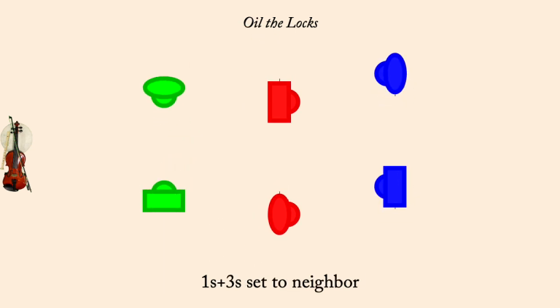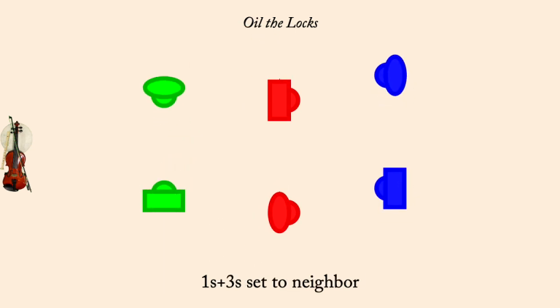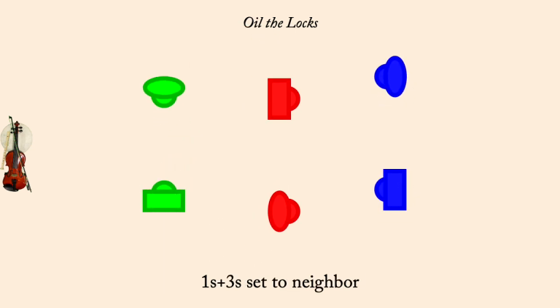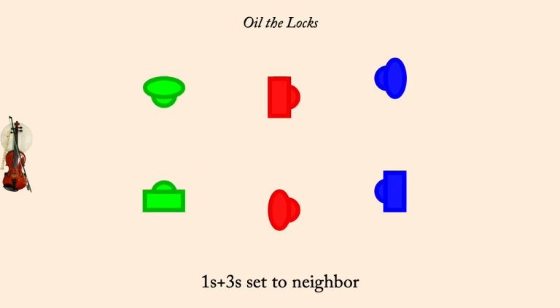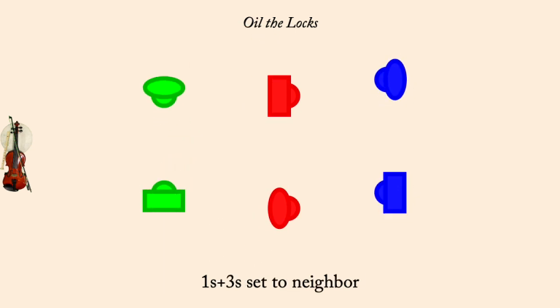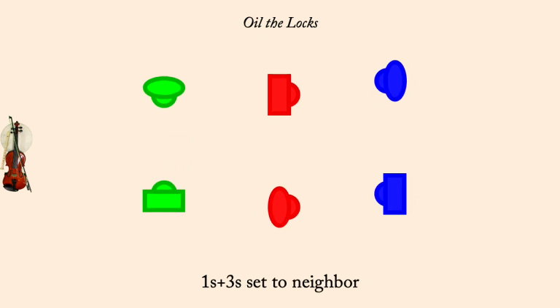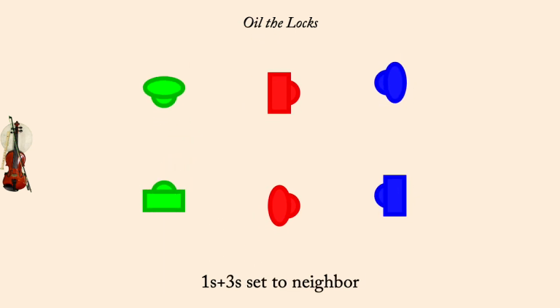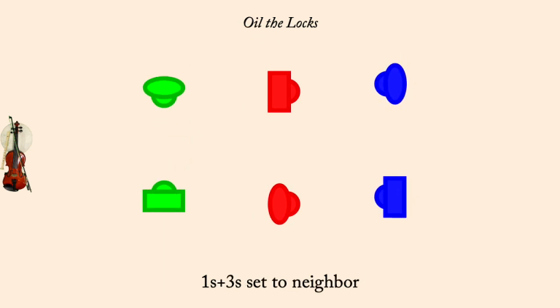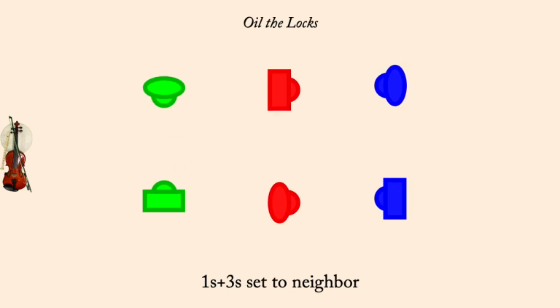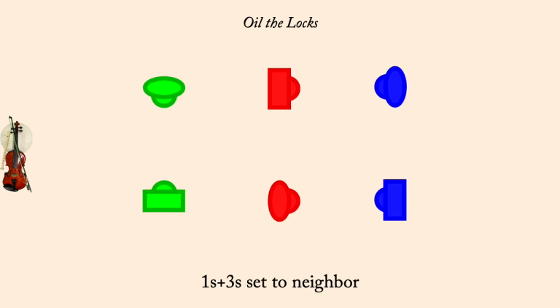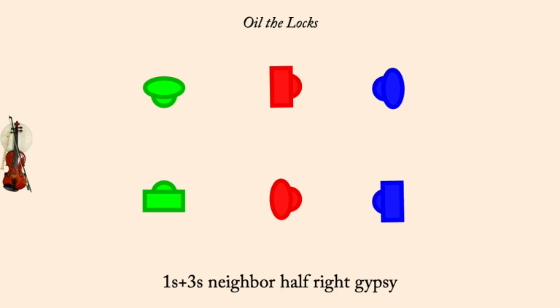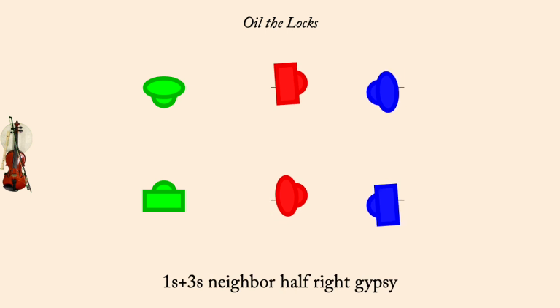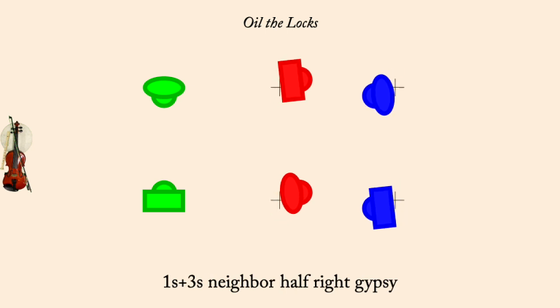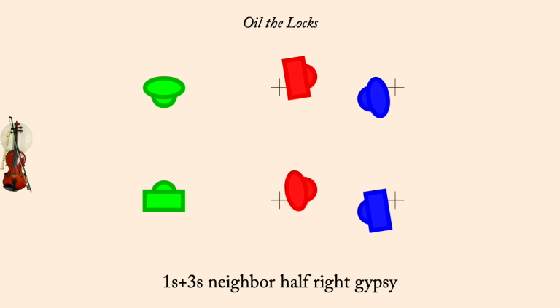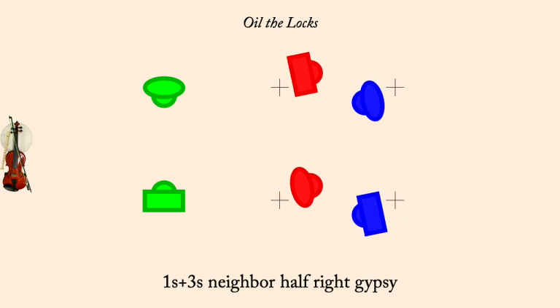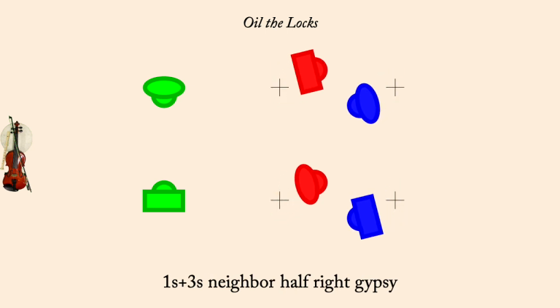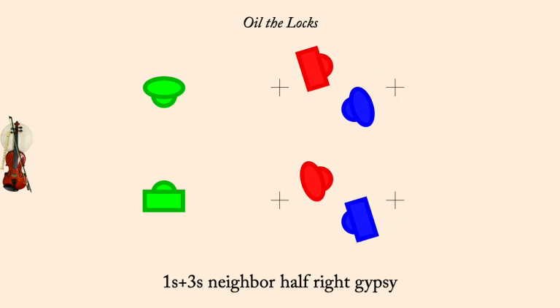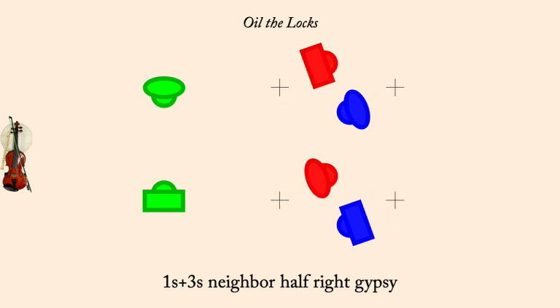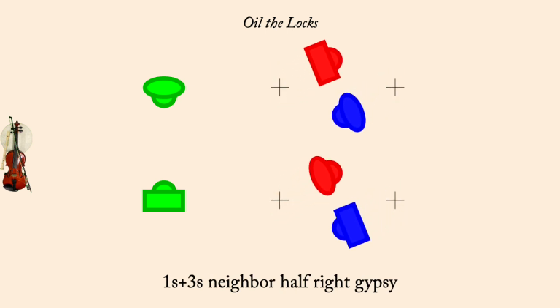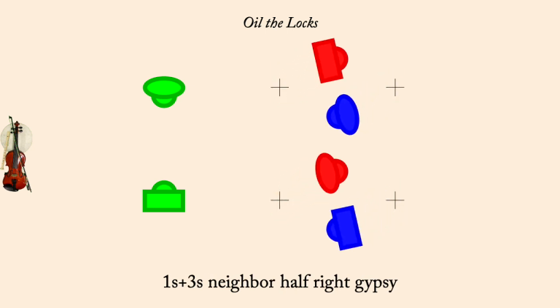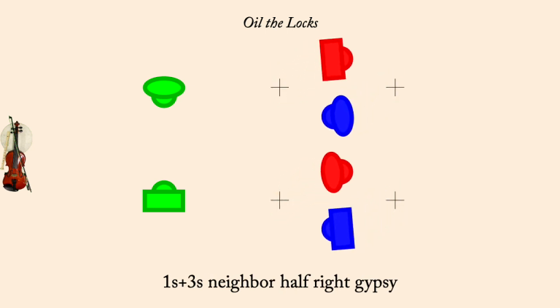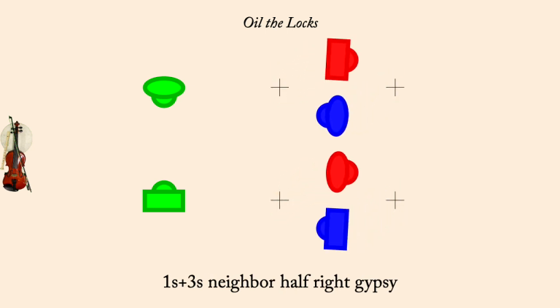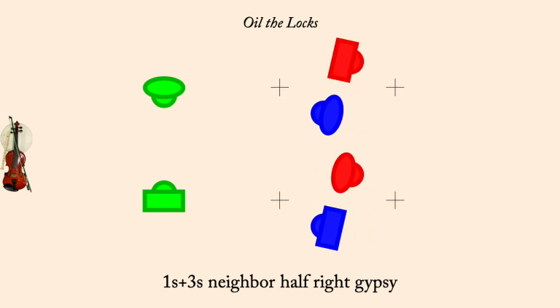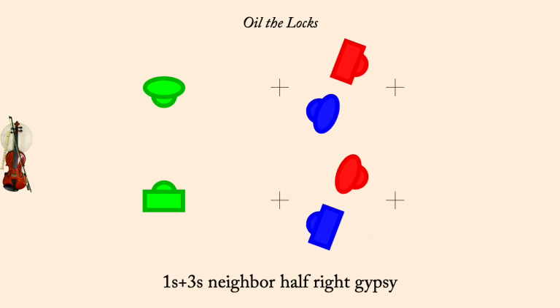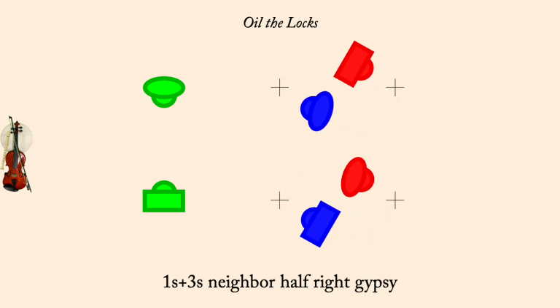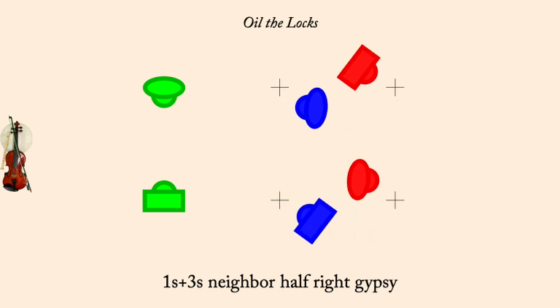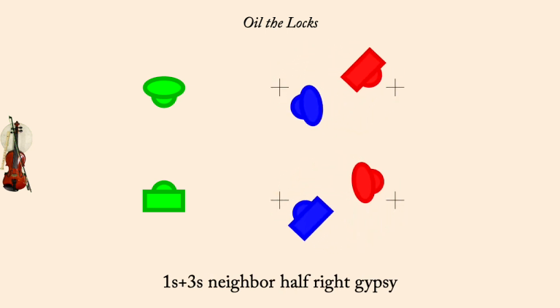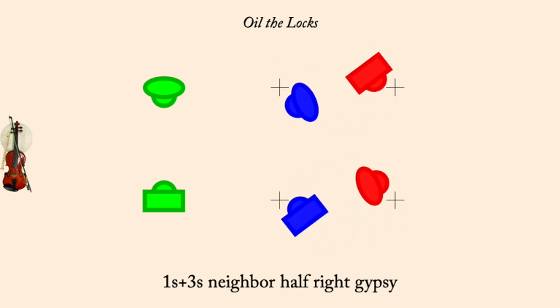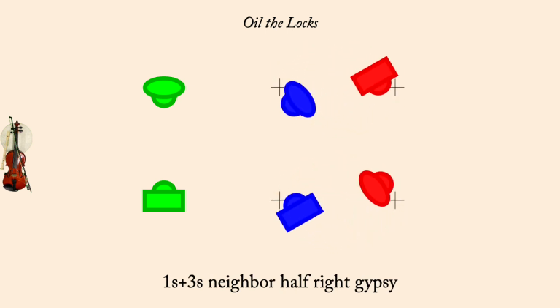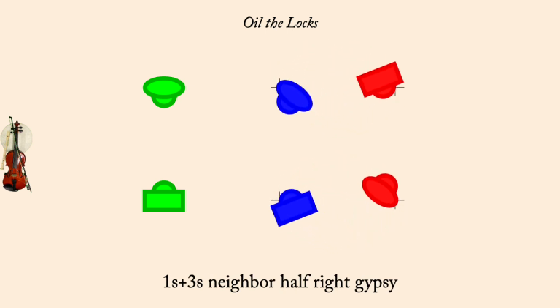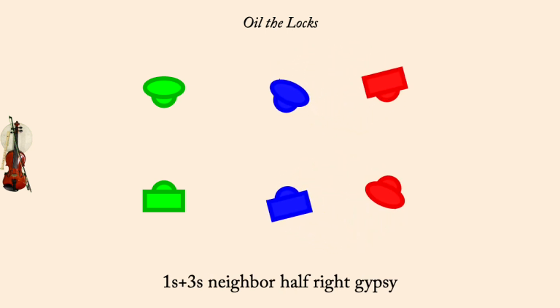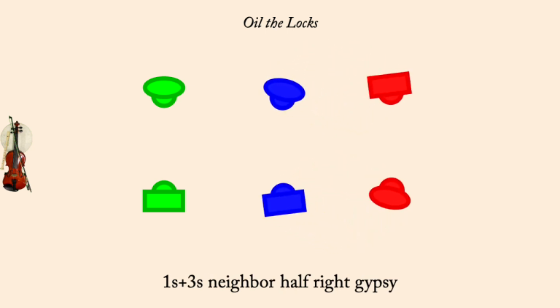And right gypsy half. And partner two-hand turn, half.